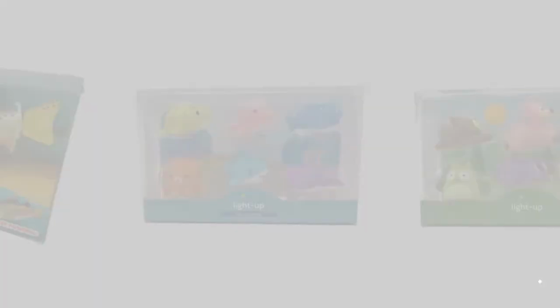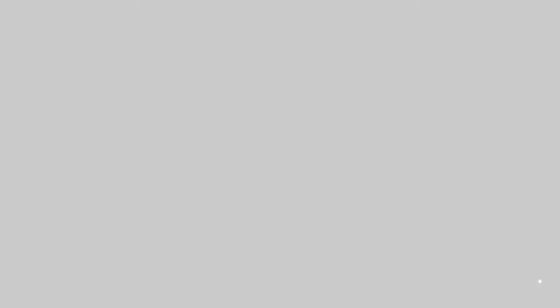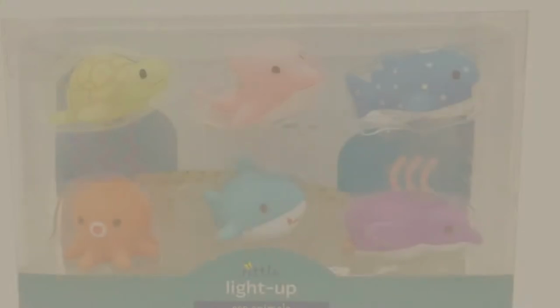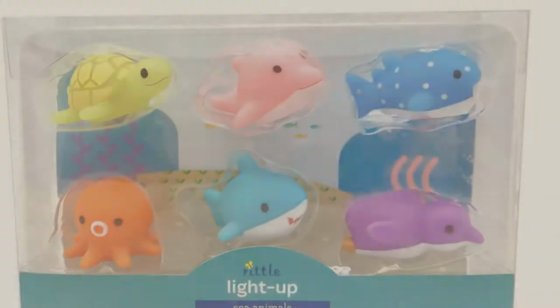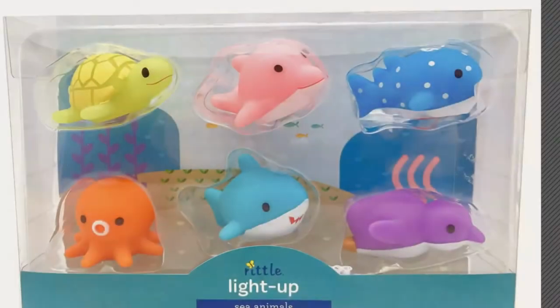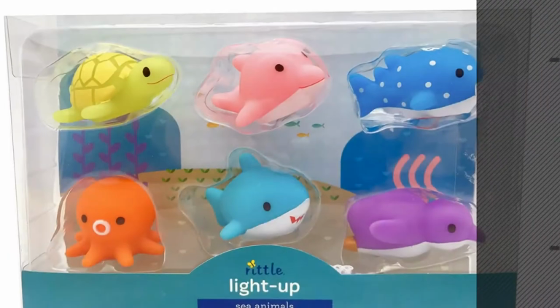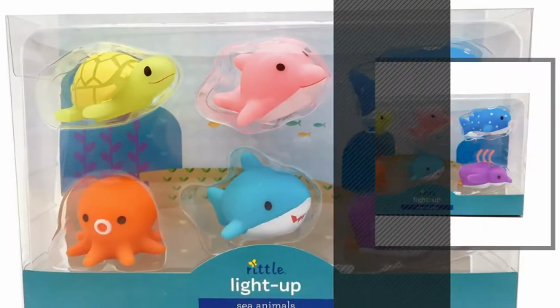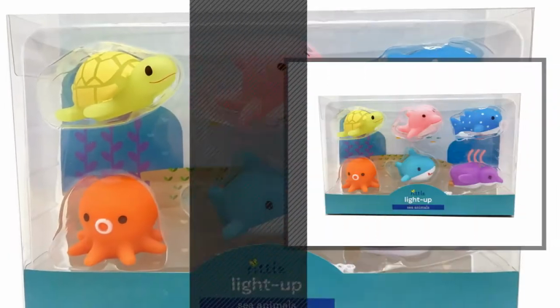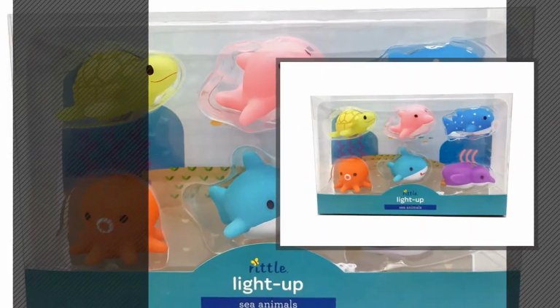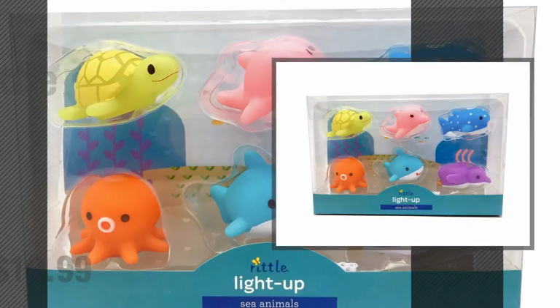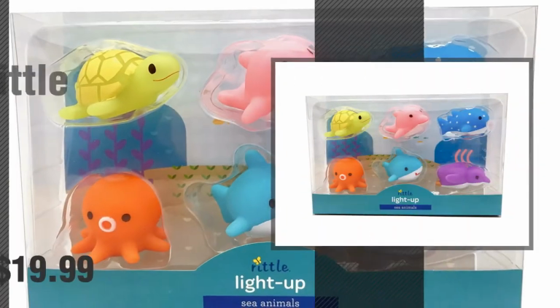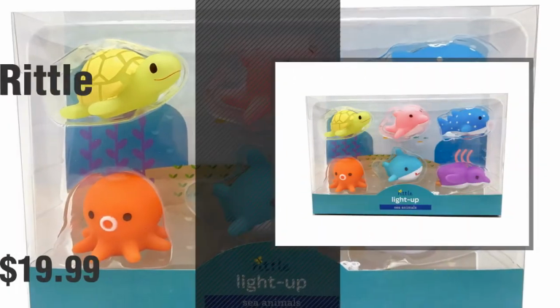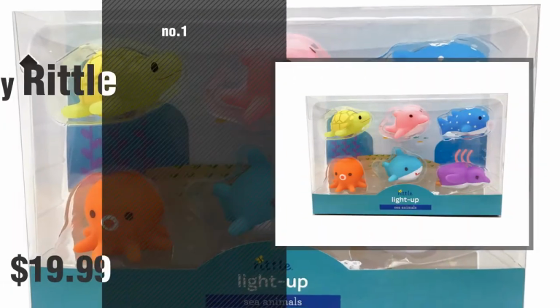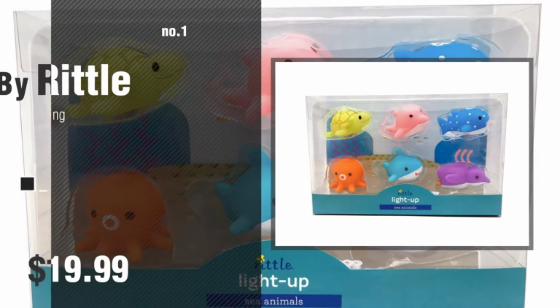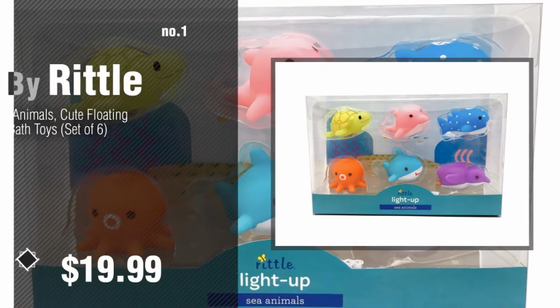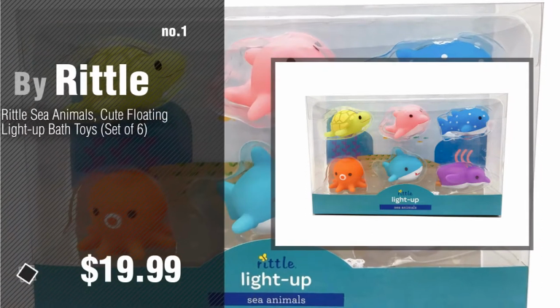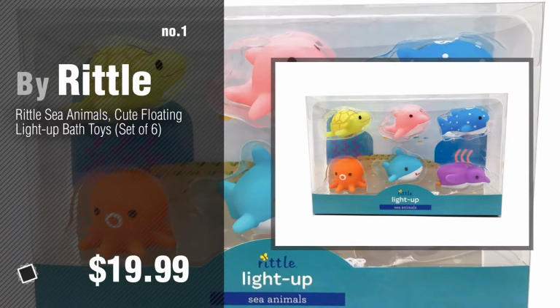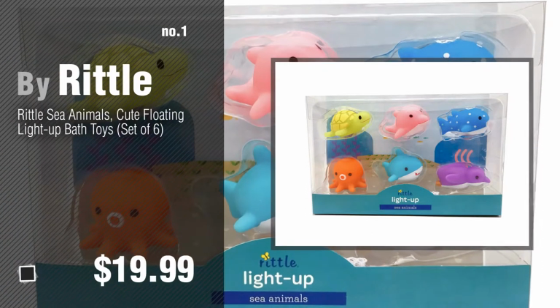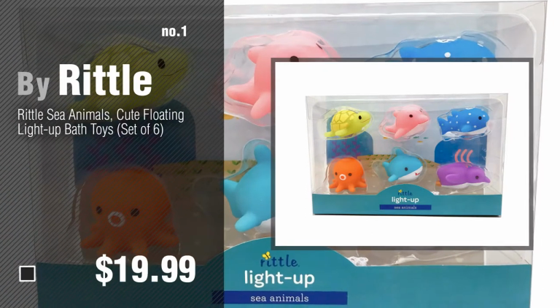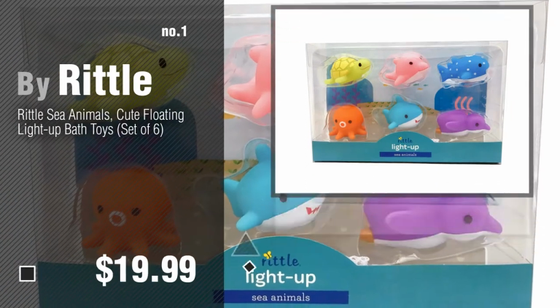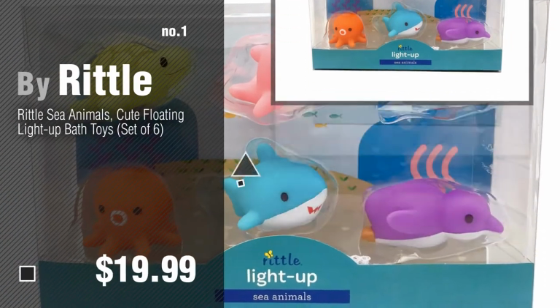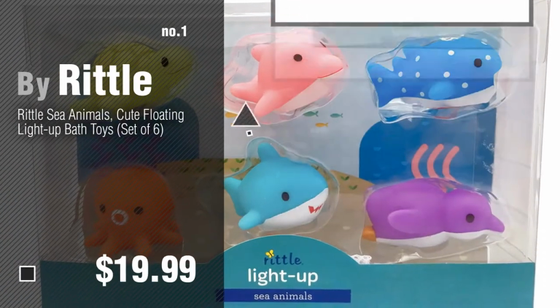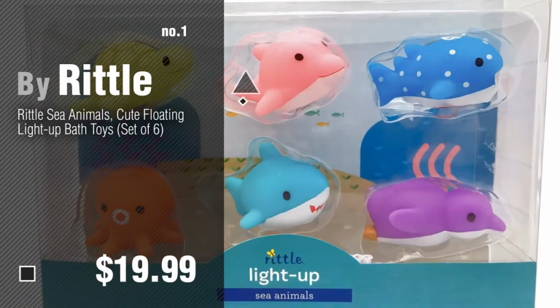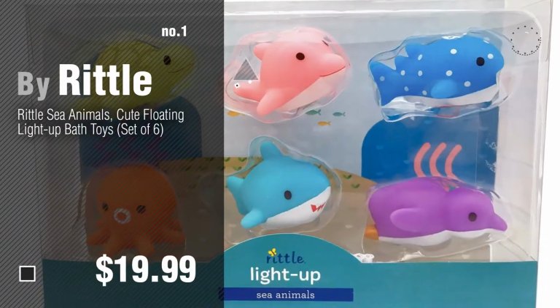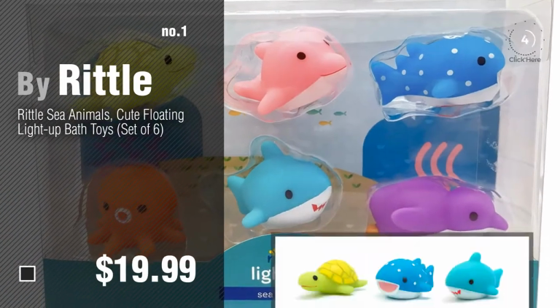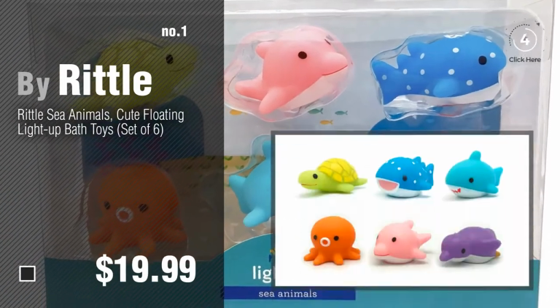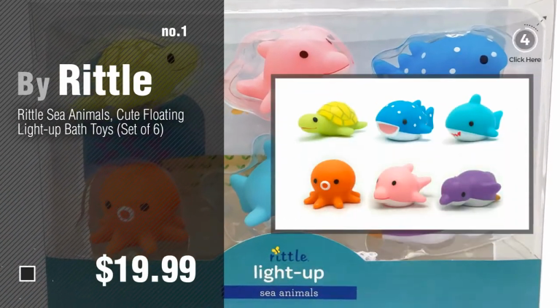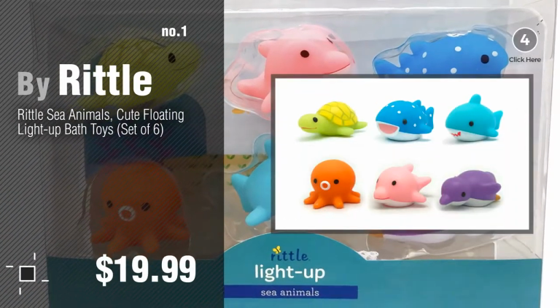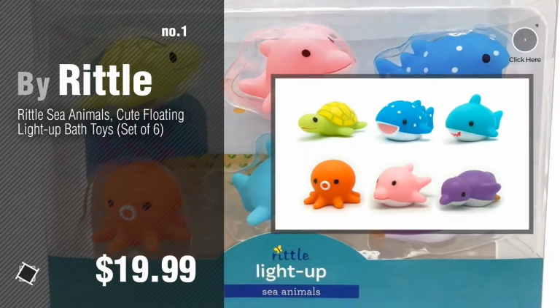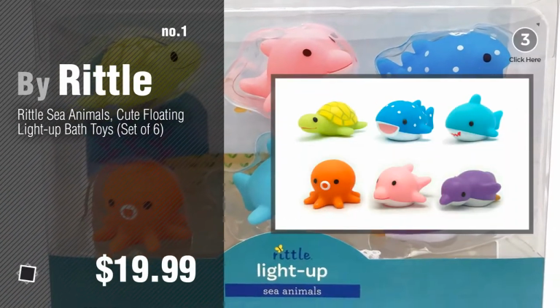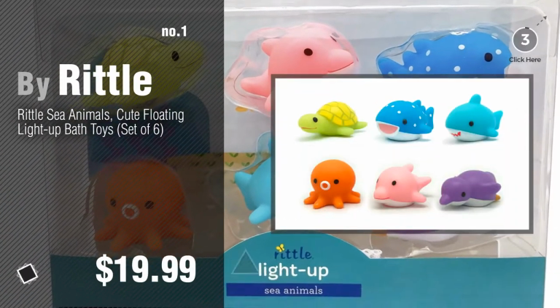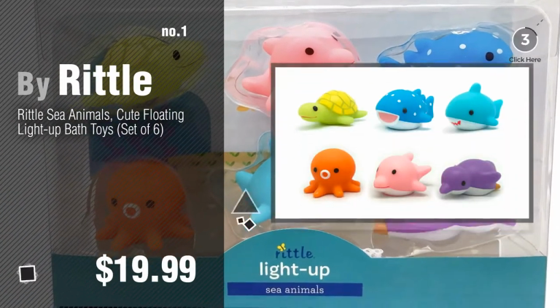Number 1, most popular by Rittle. Watch this video and get inspired.